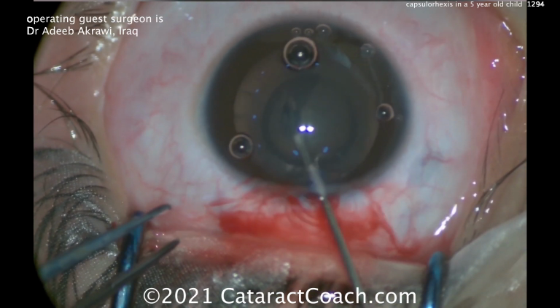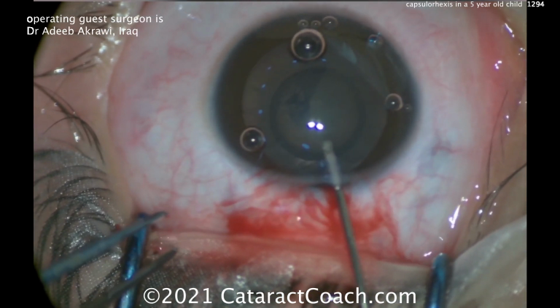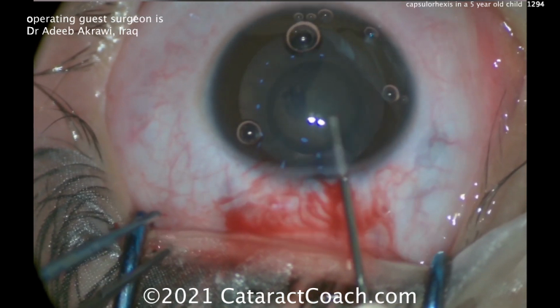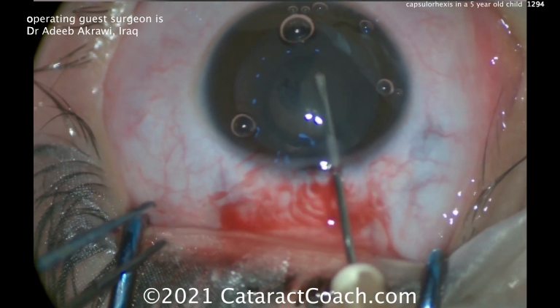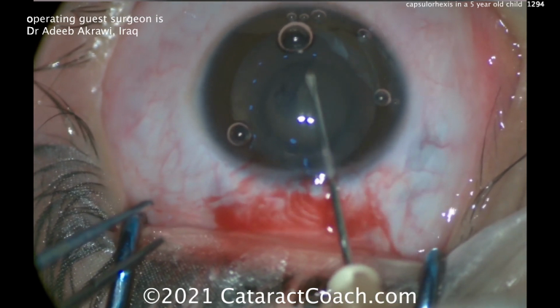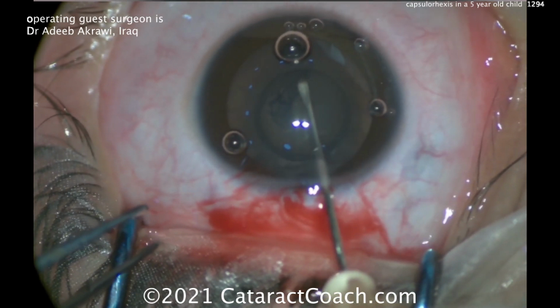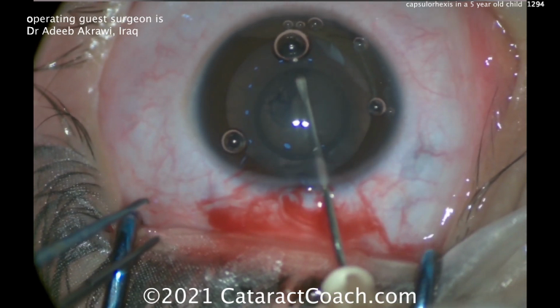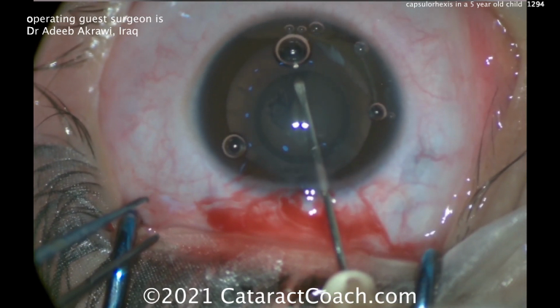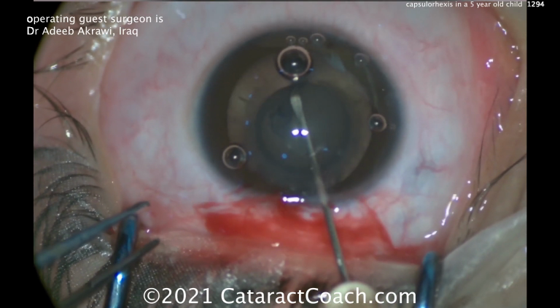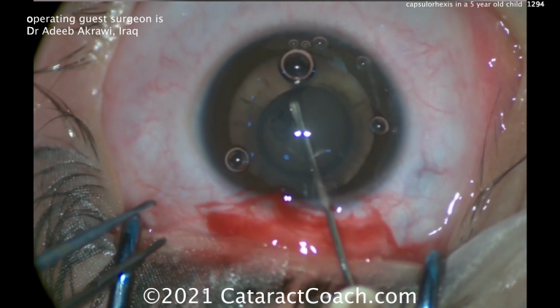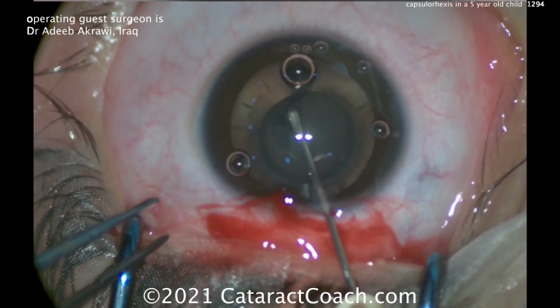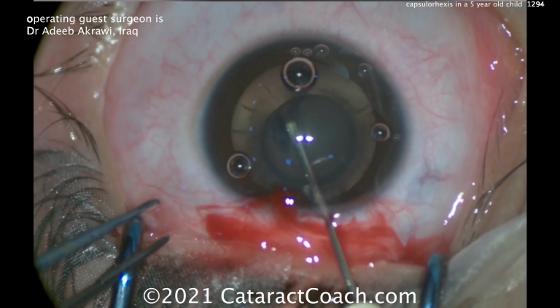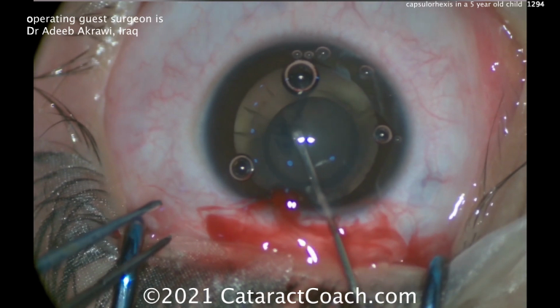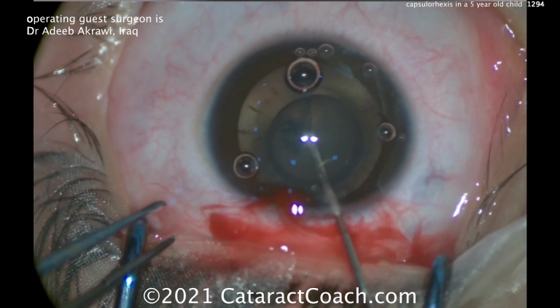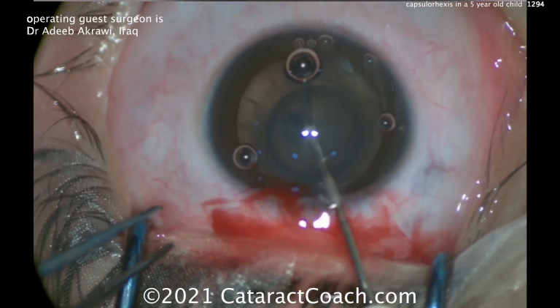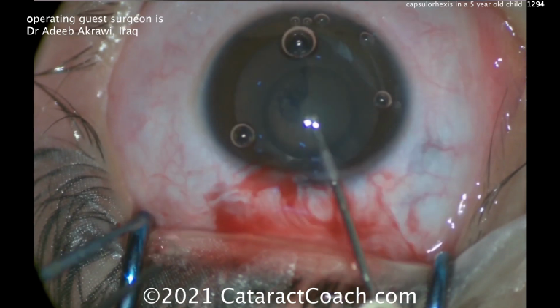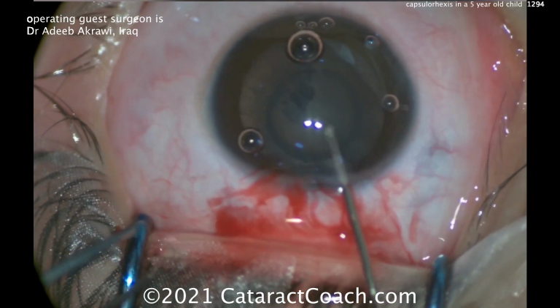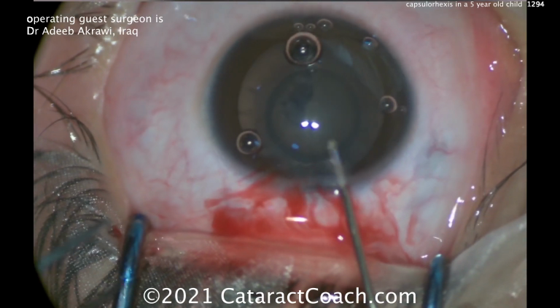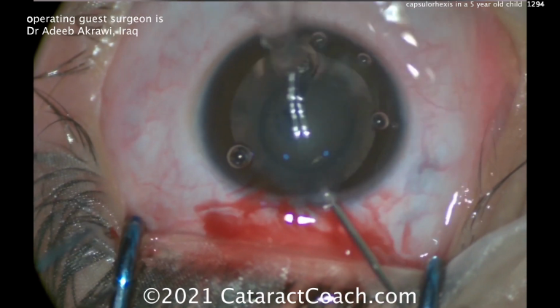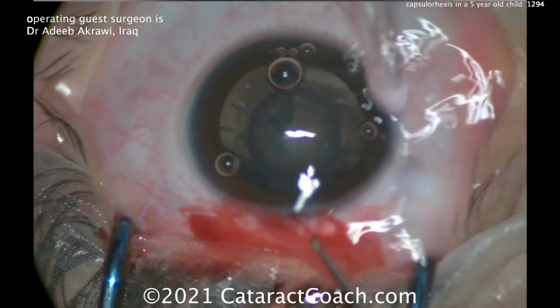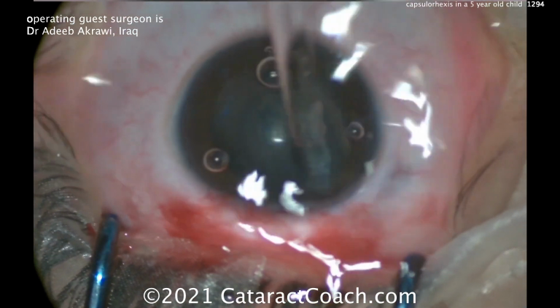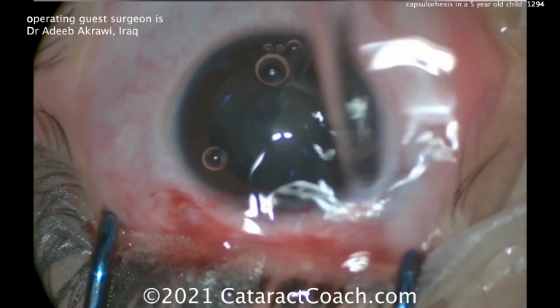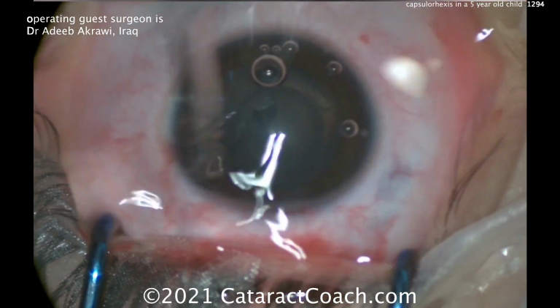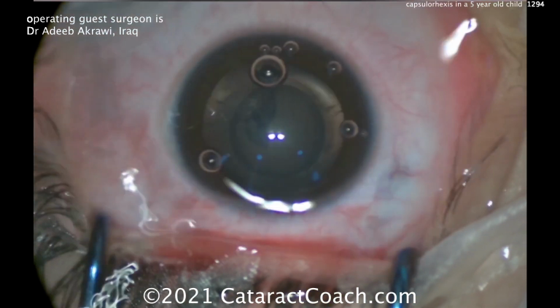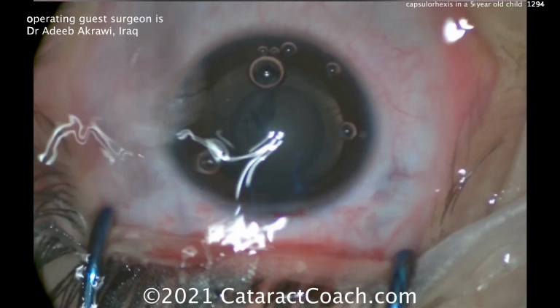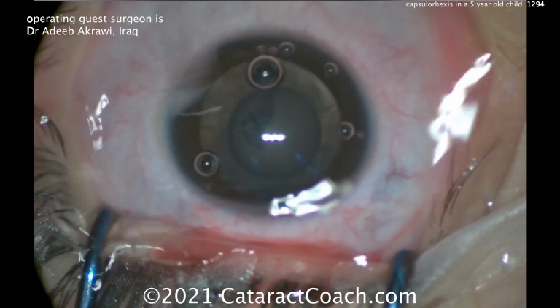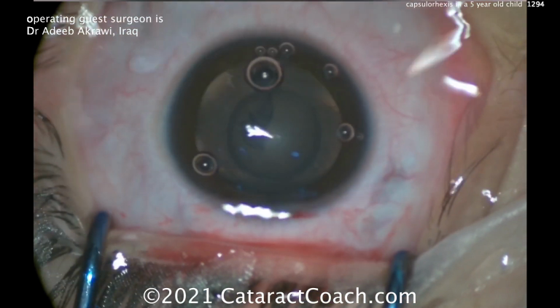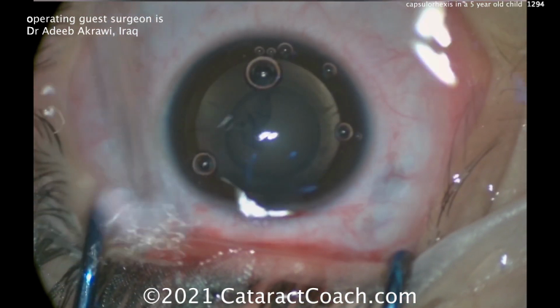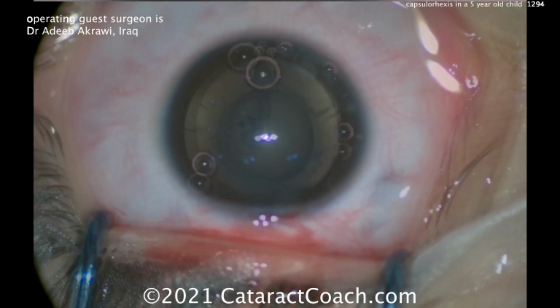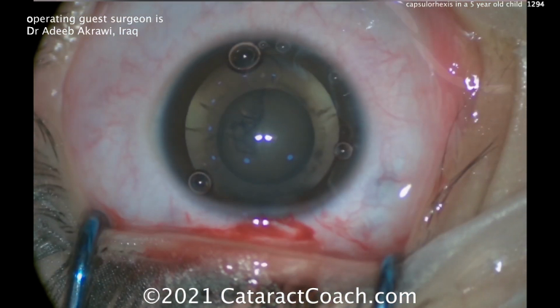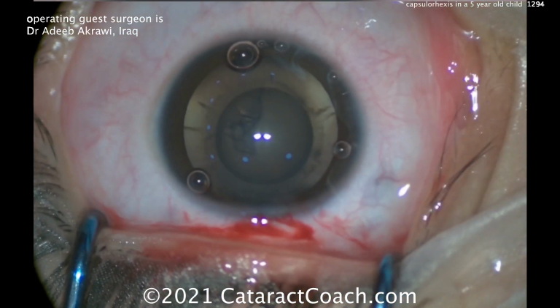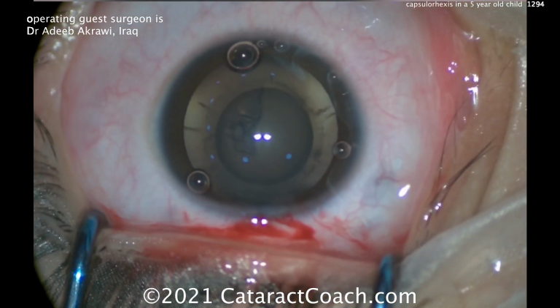I was very impressed — he had a beautiful, literally perfect 5mm capsule rexis for this young child.